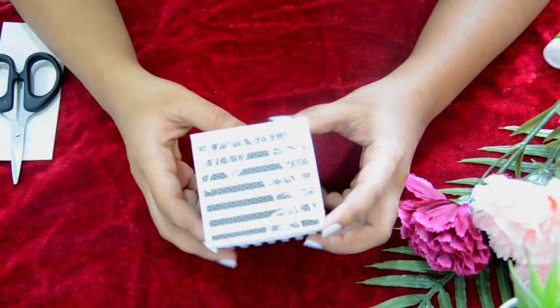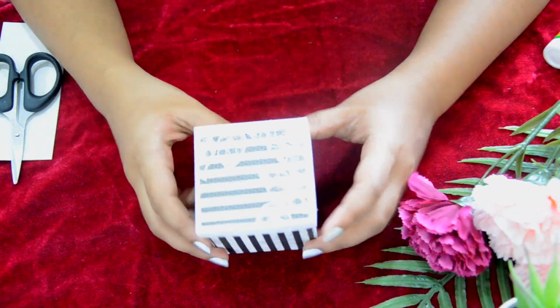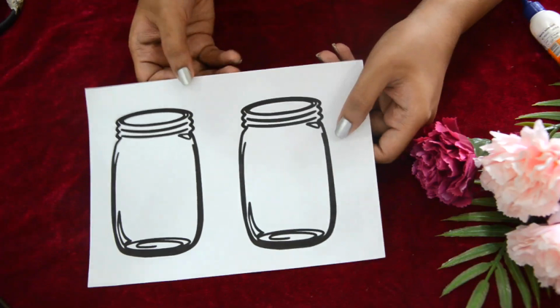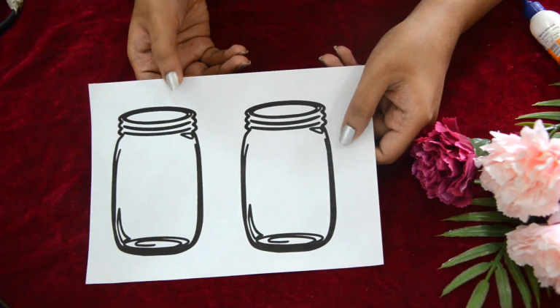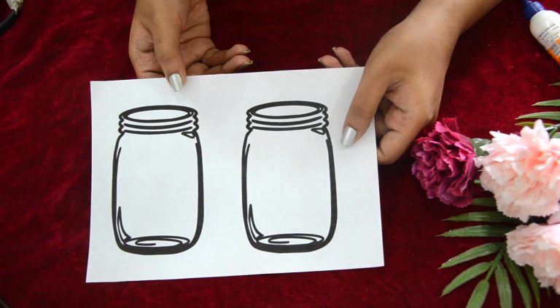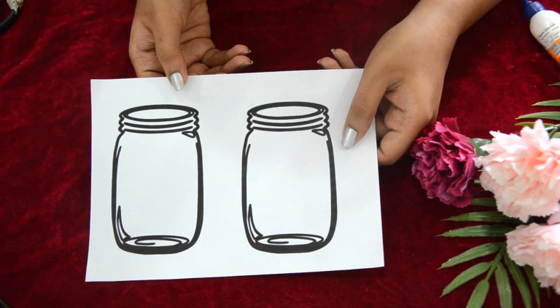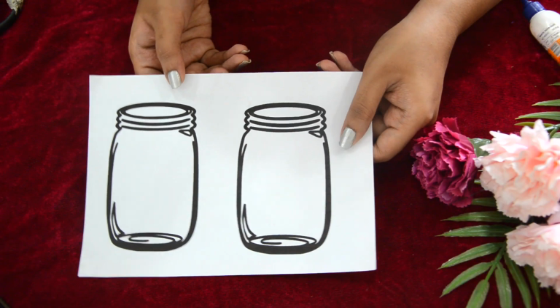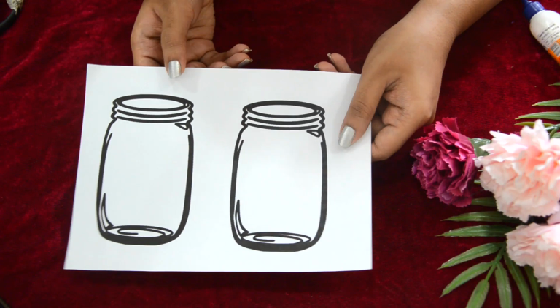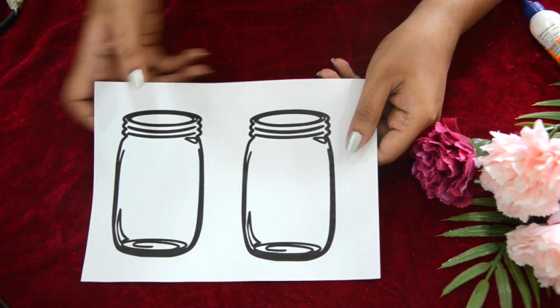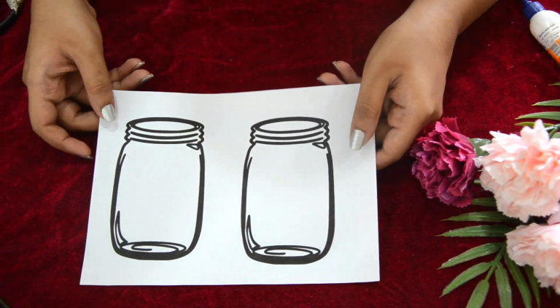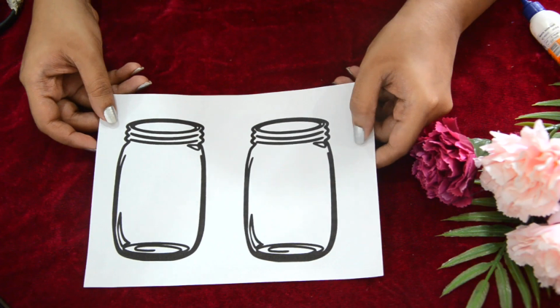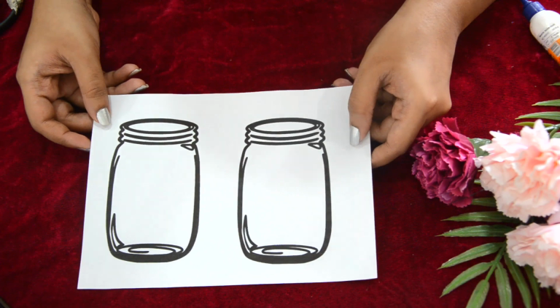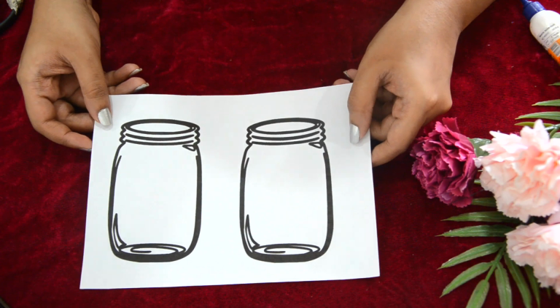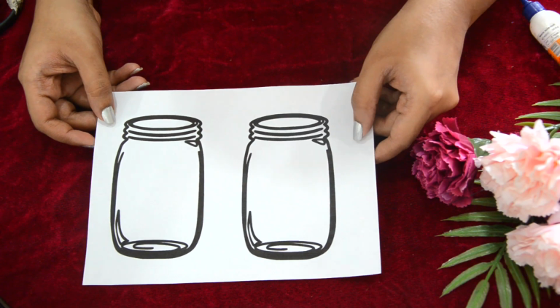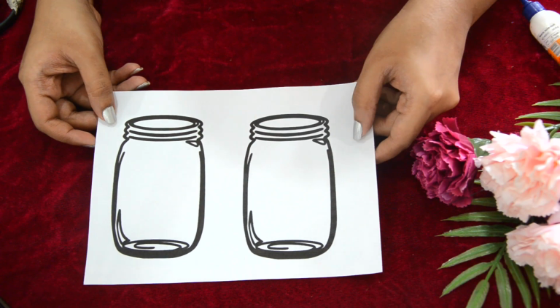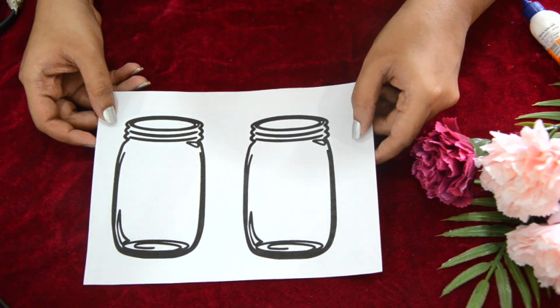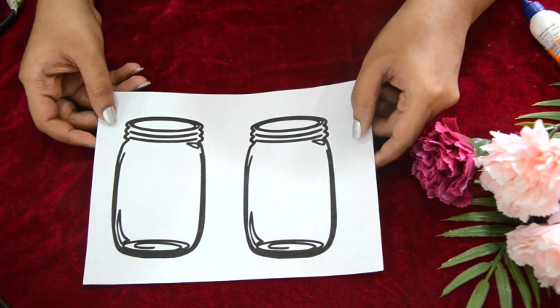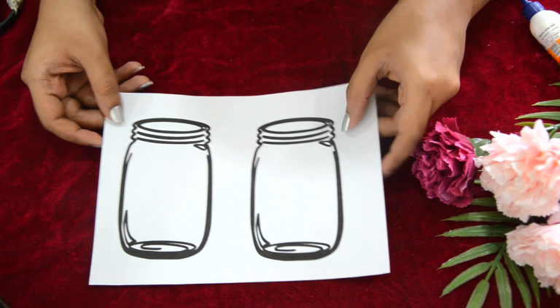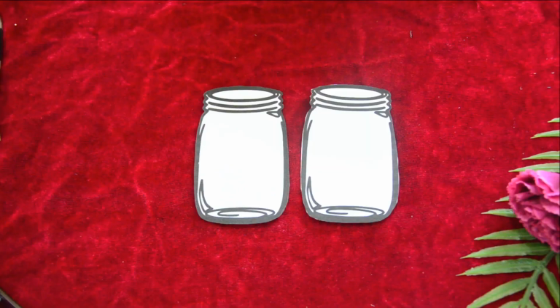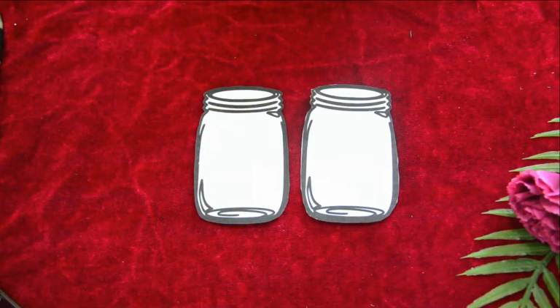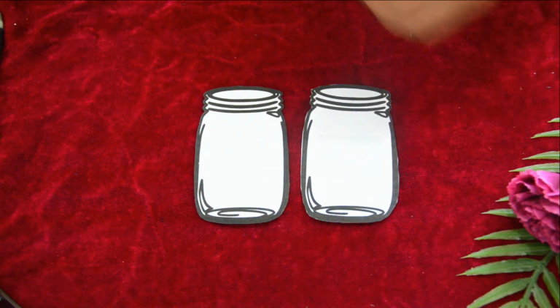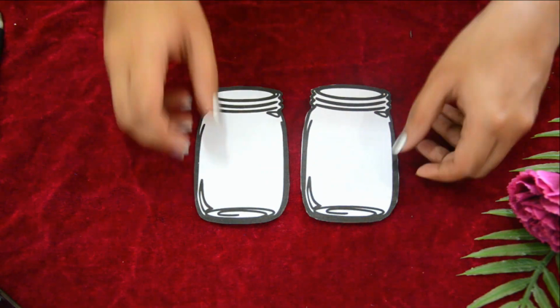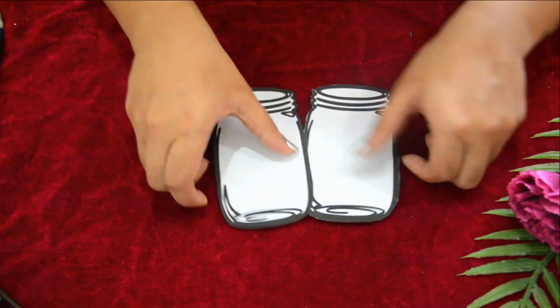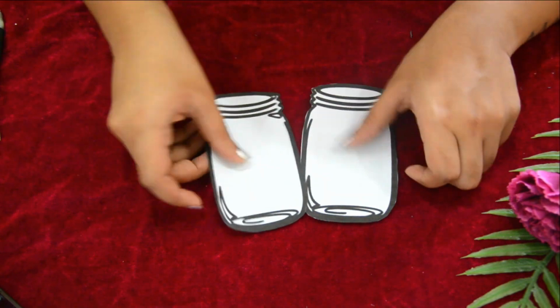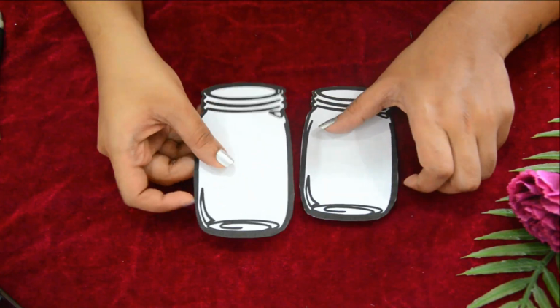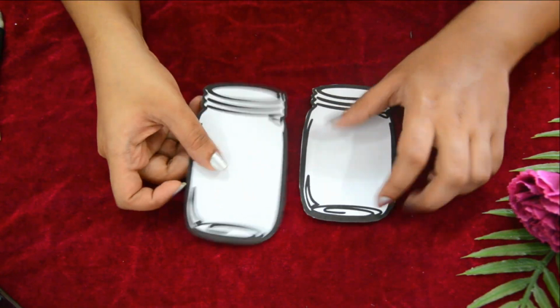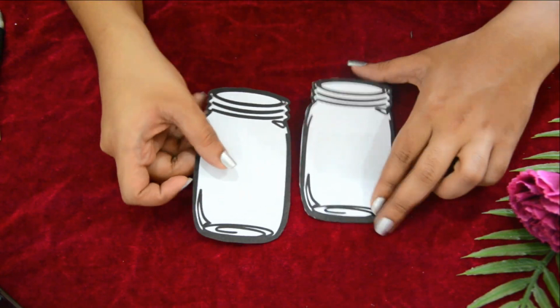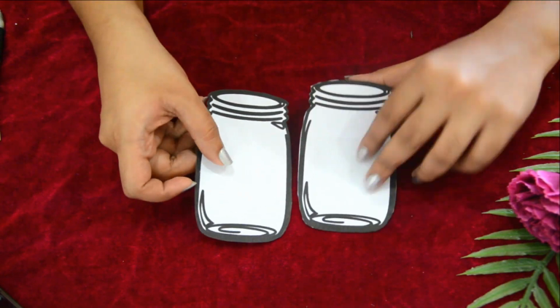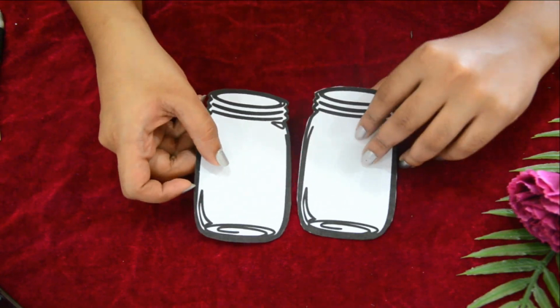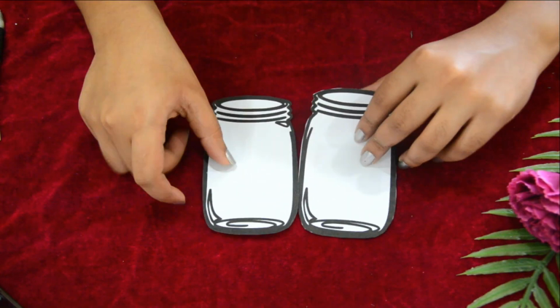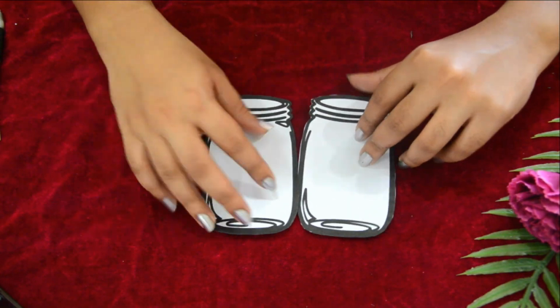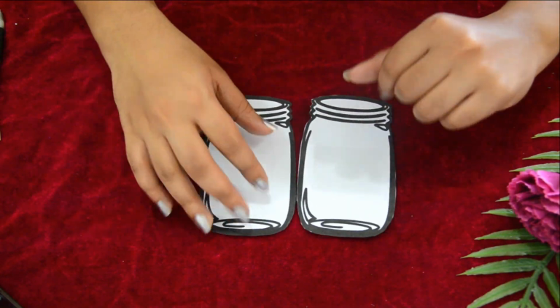Our final DIY is a candy jar. Take the printout of these jars and cut it out.